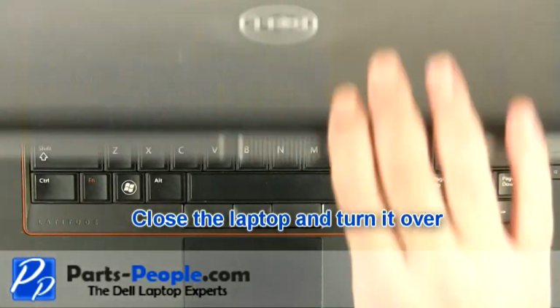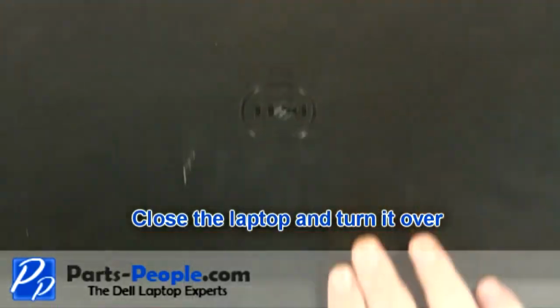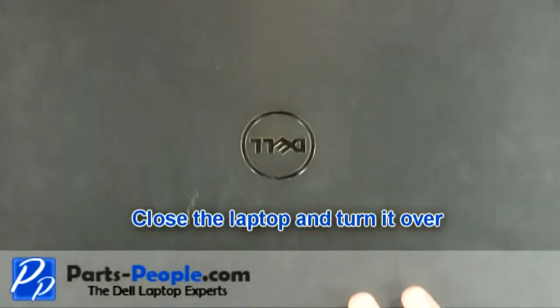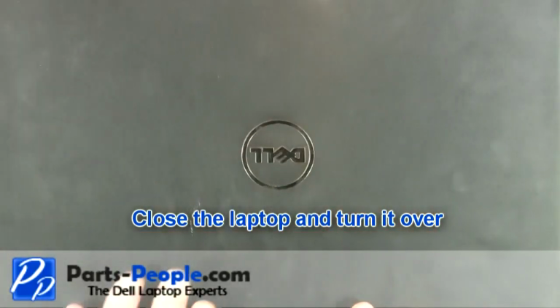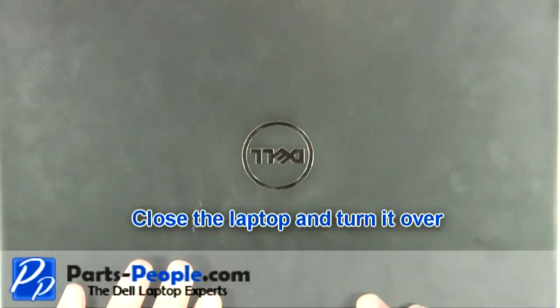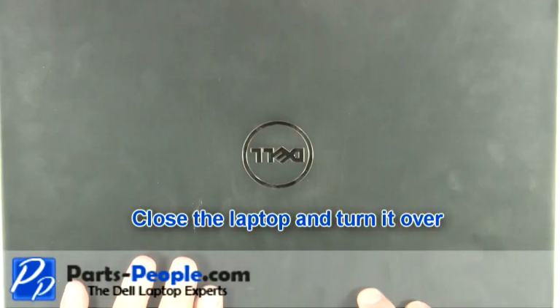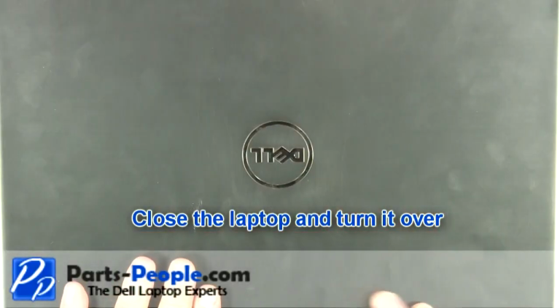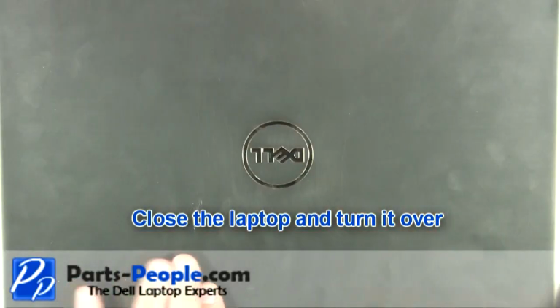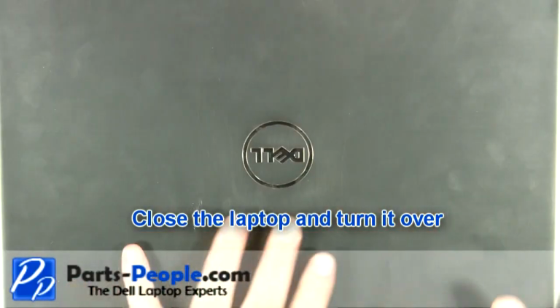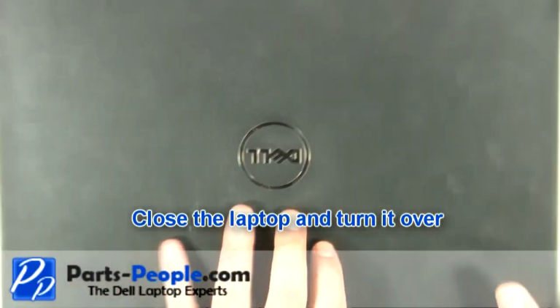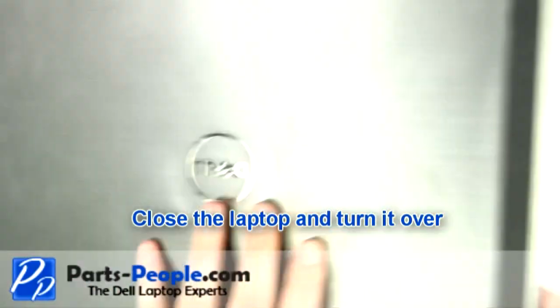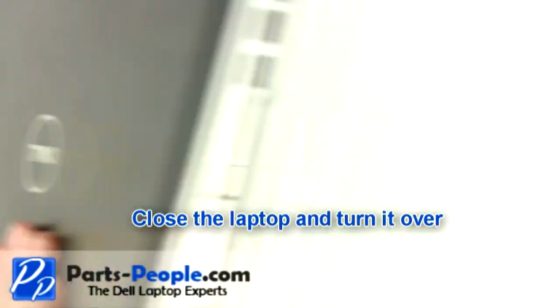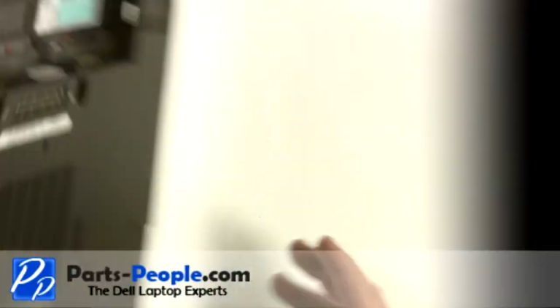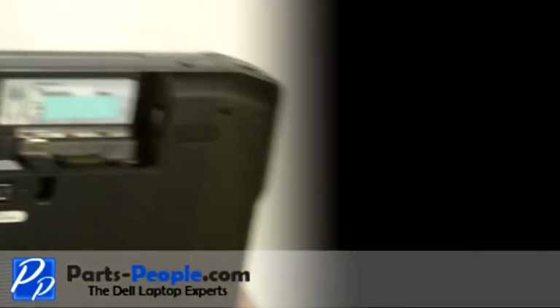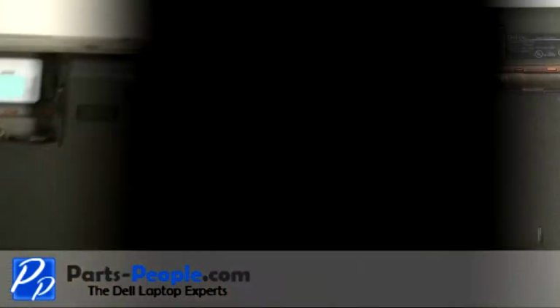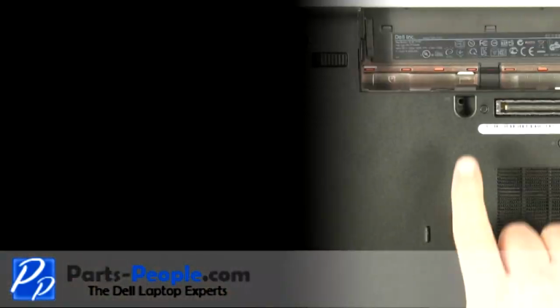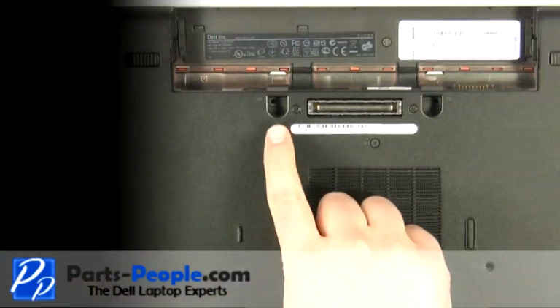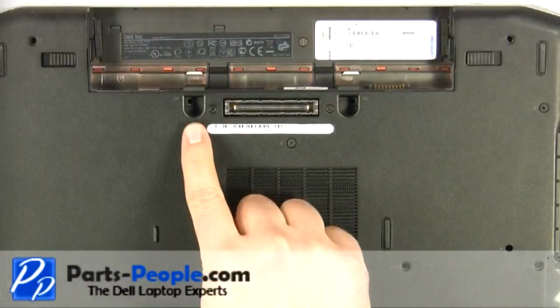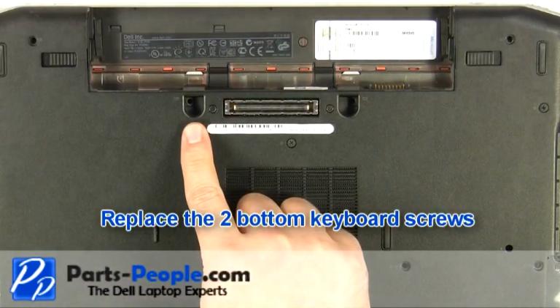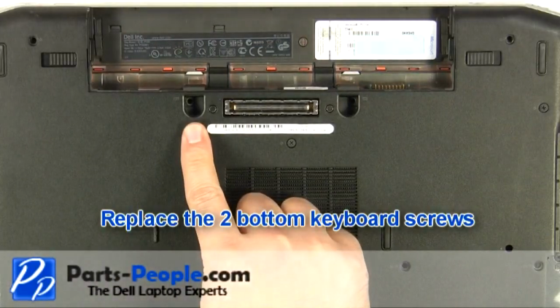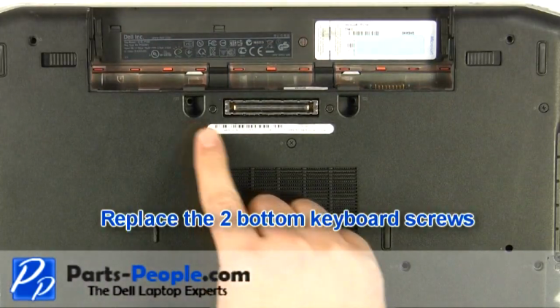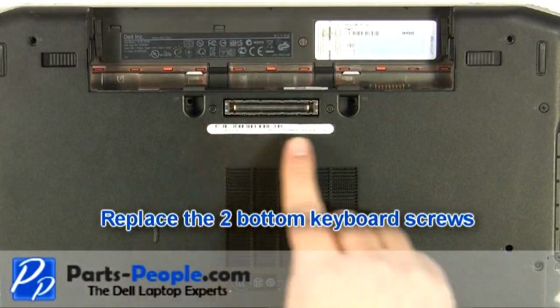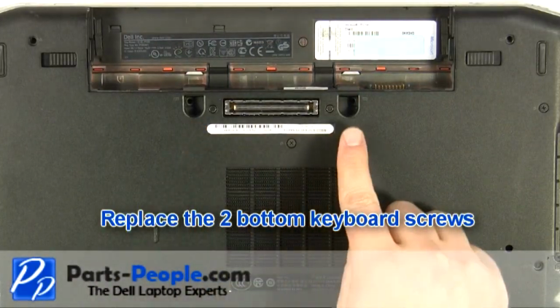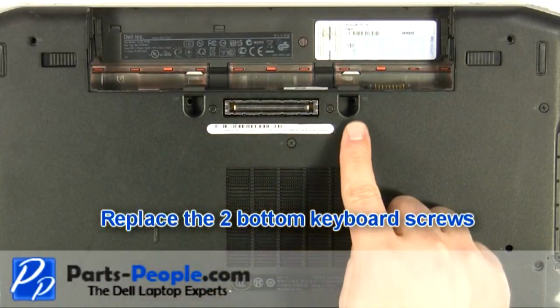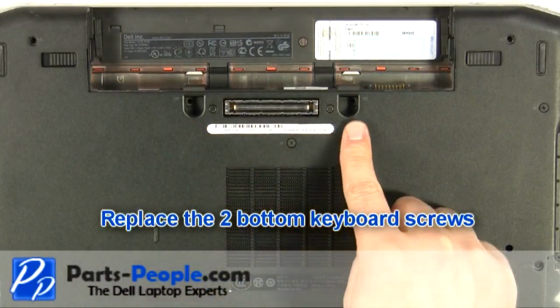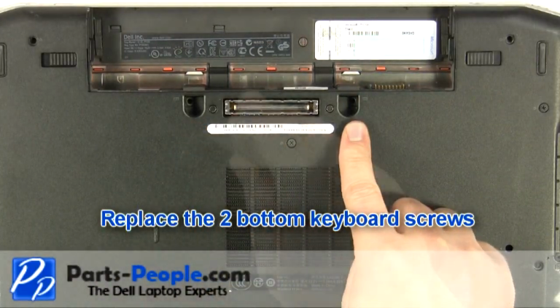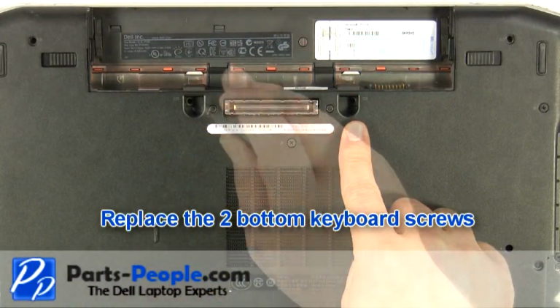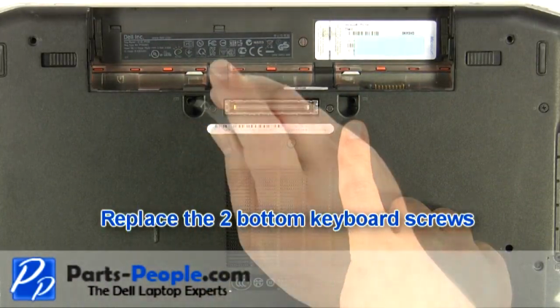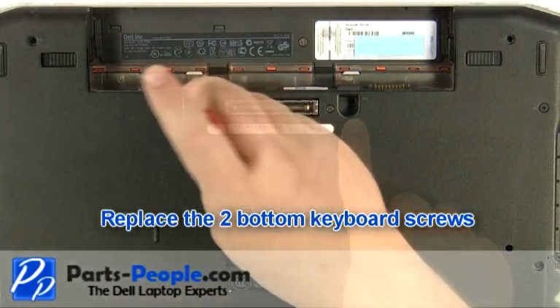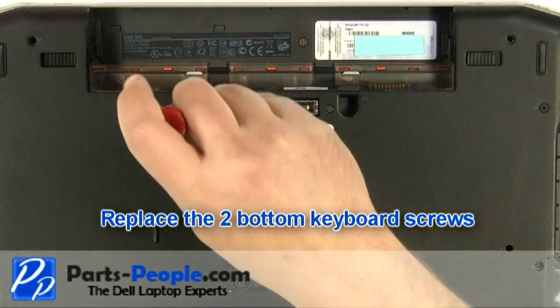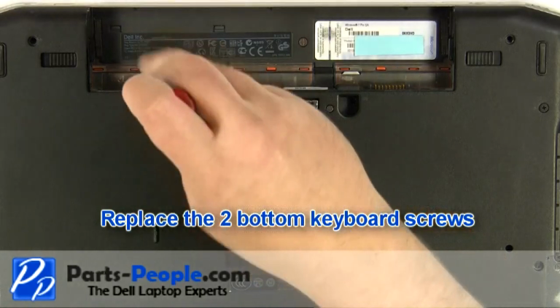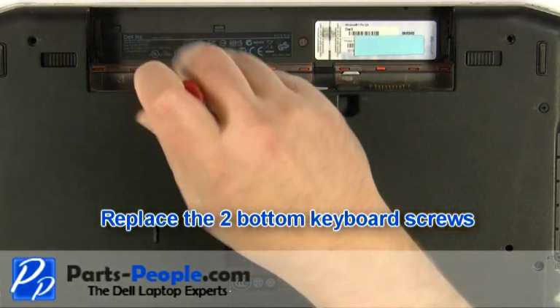Close the laptop and turn it over. Replace the two bottom keyboard screws.